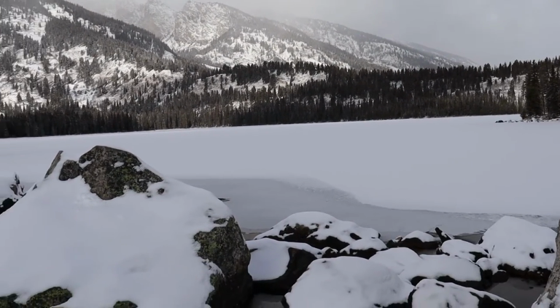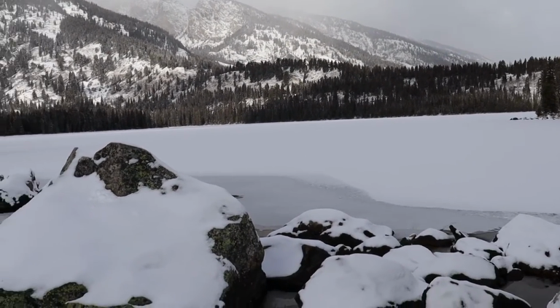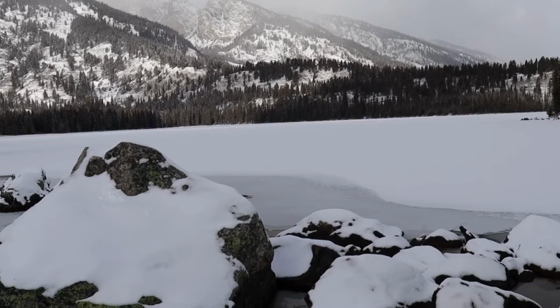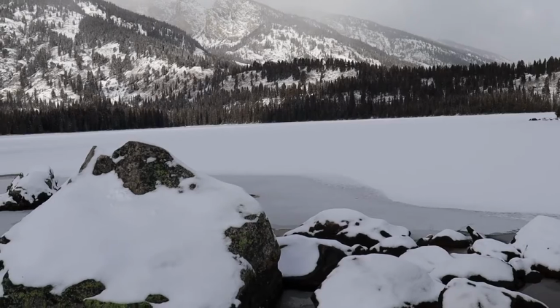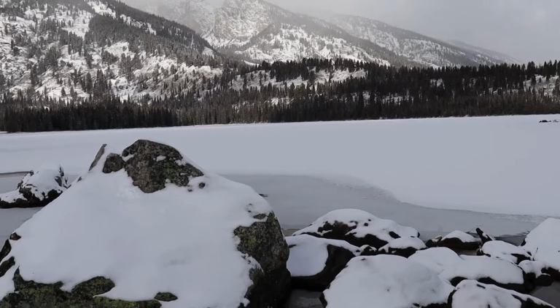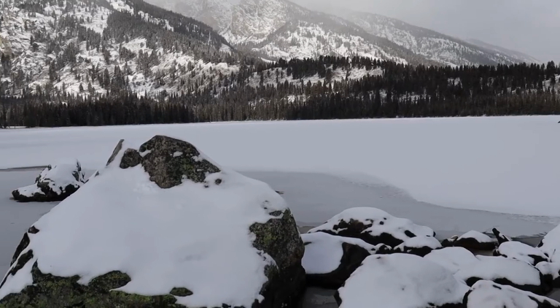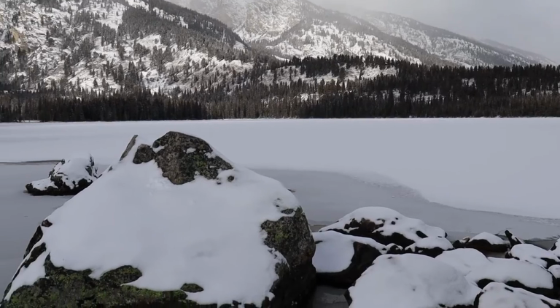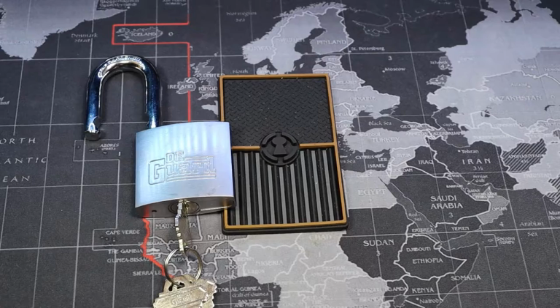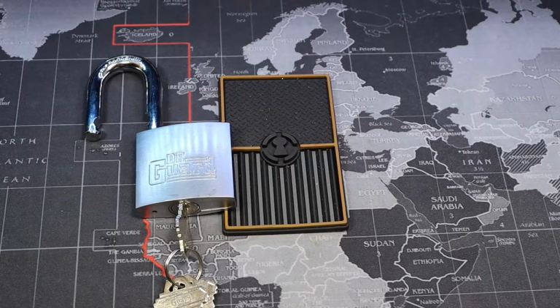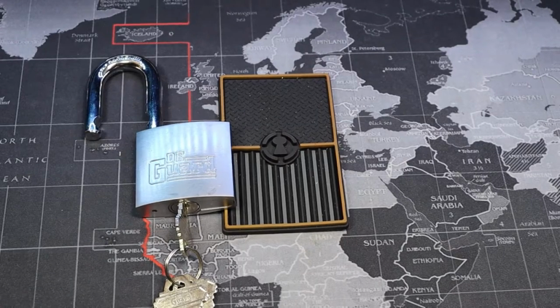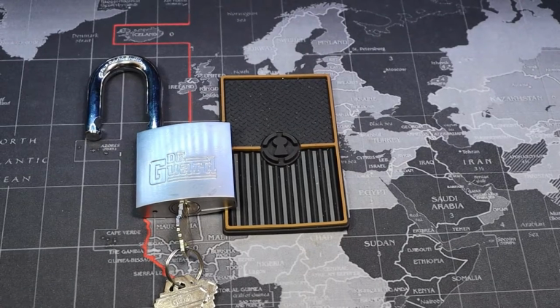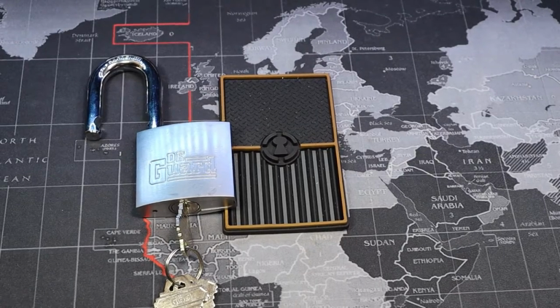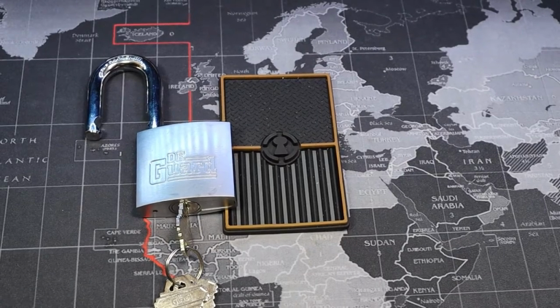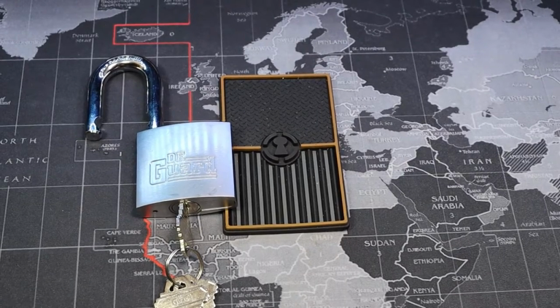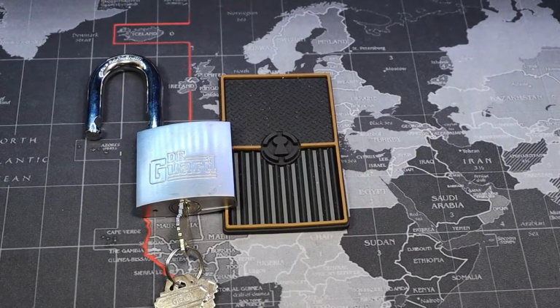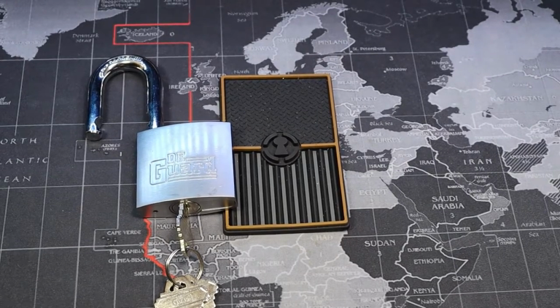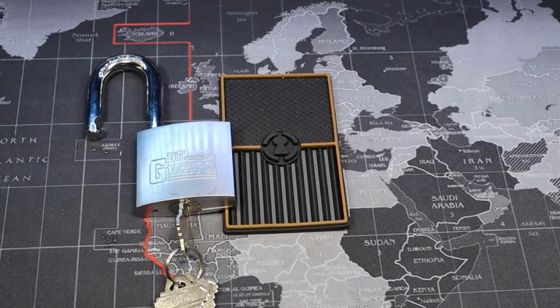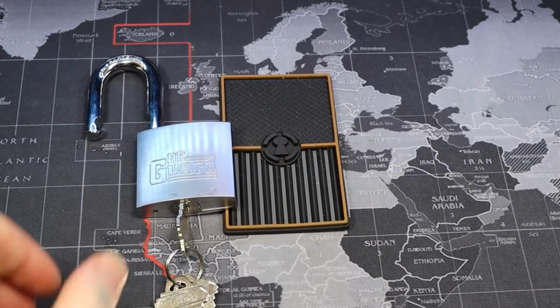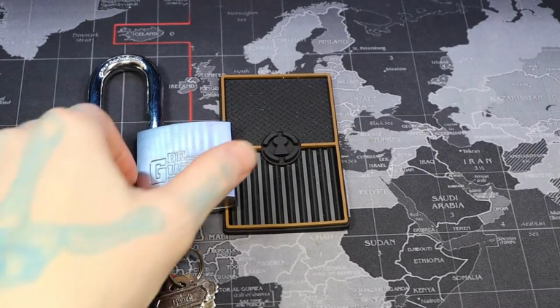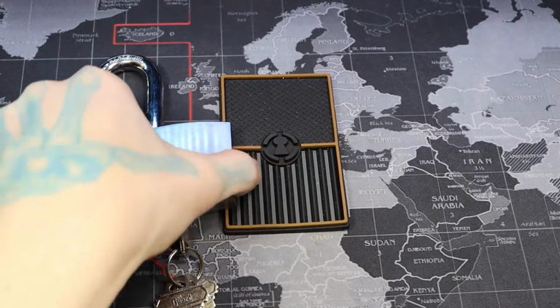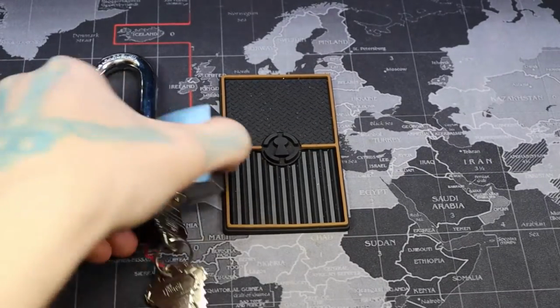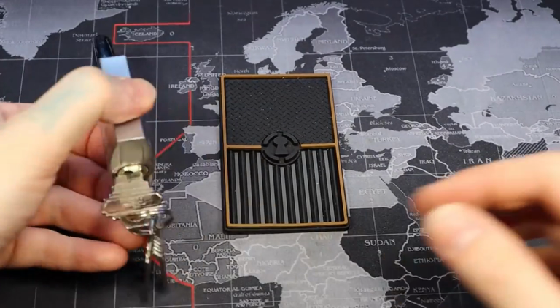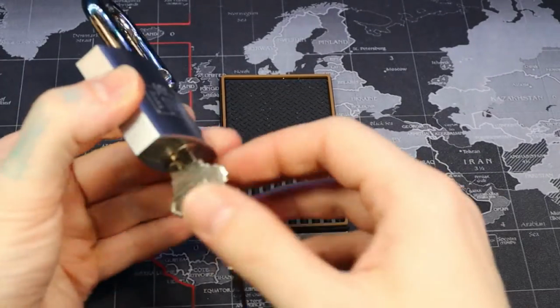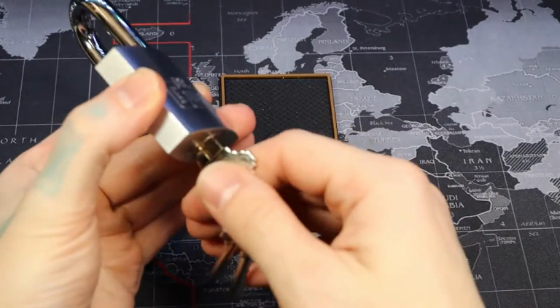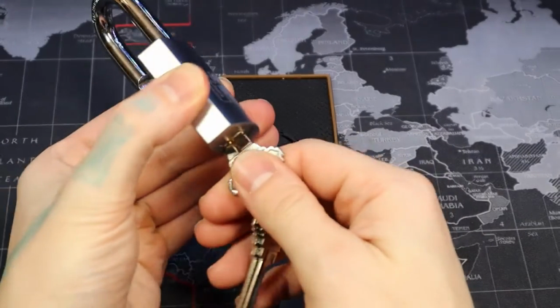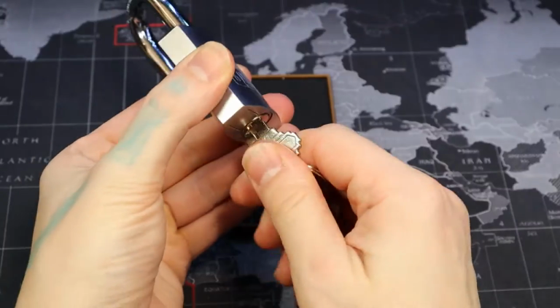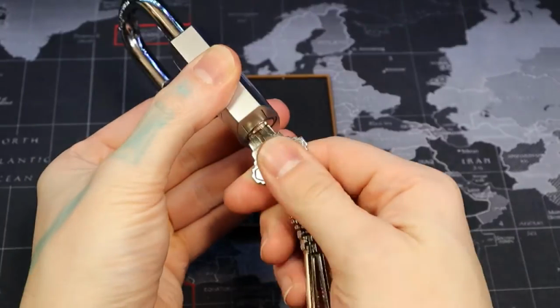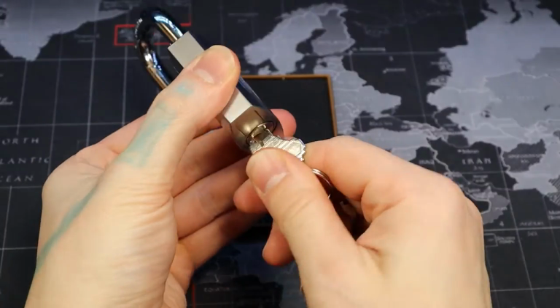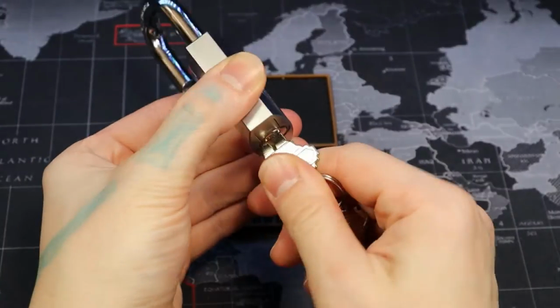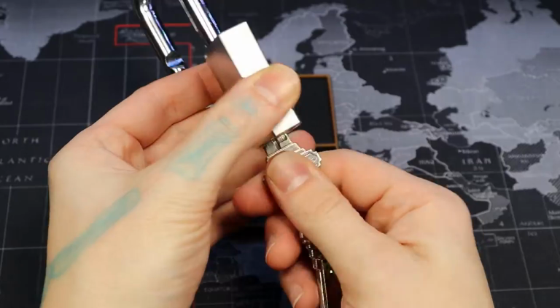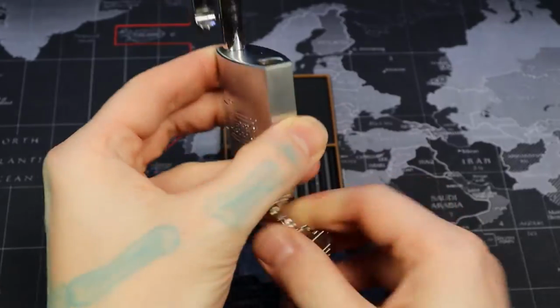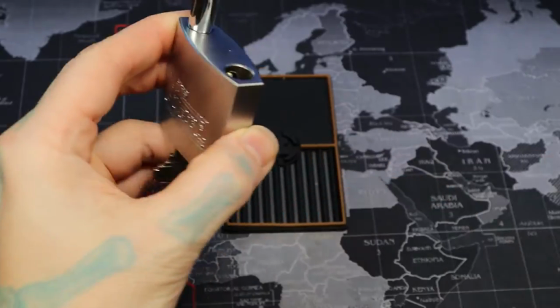I'll be home soon to get that for you. We're back home now. It is a key retaining core.